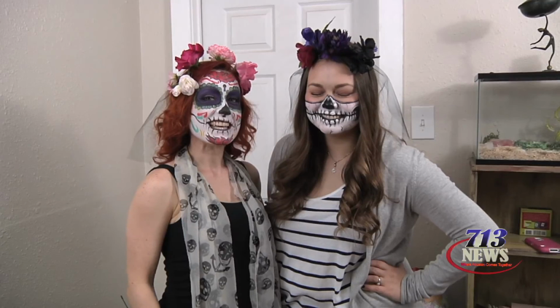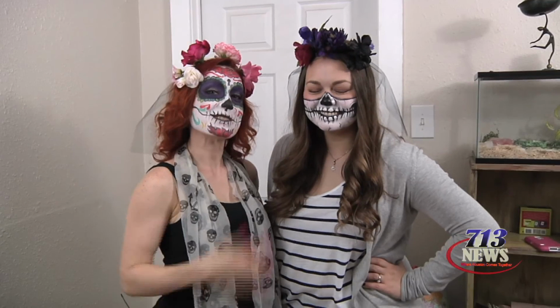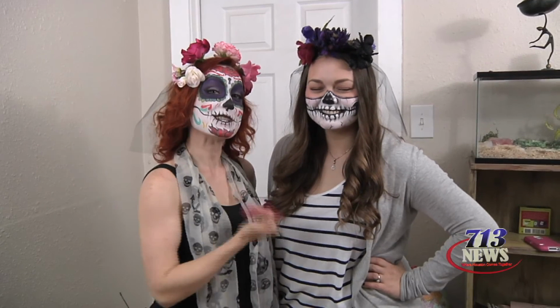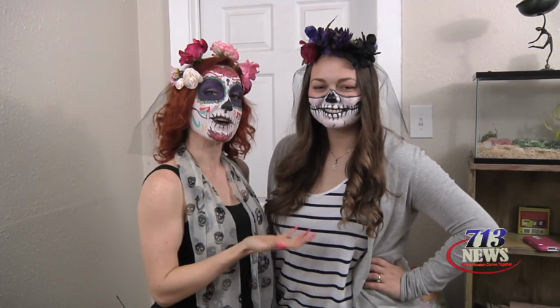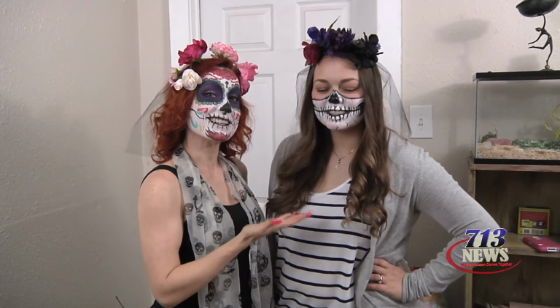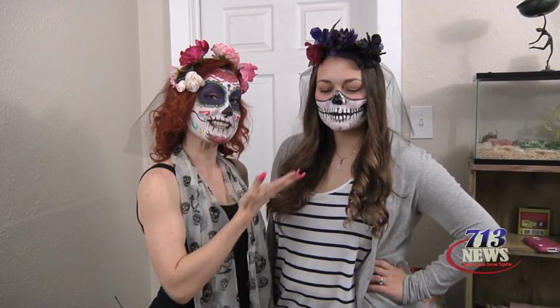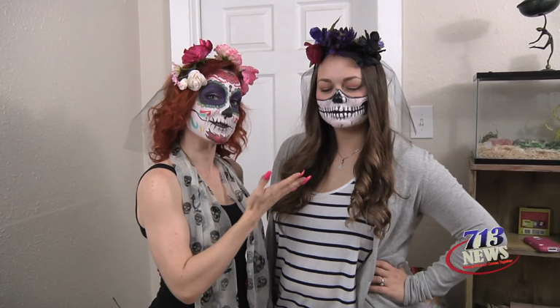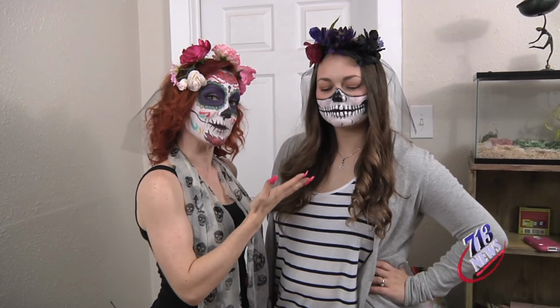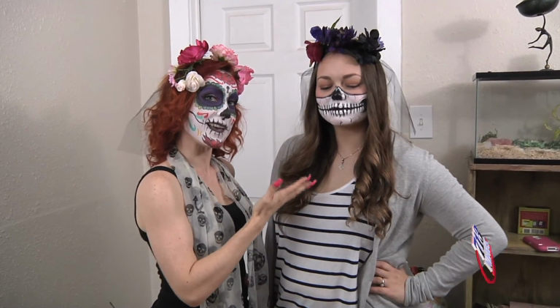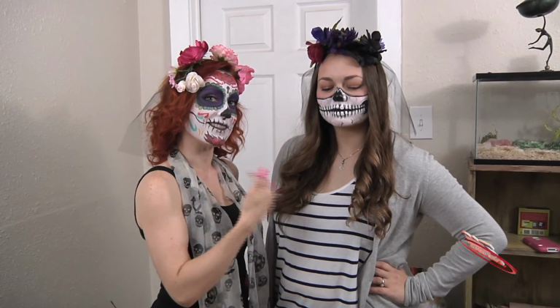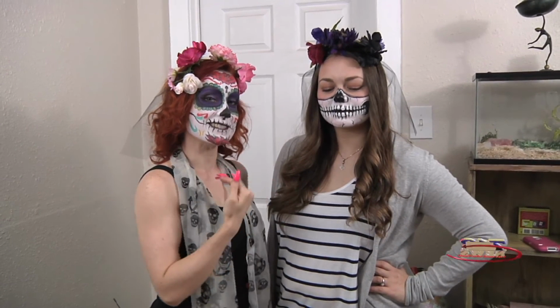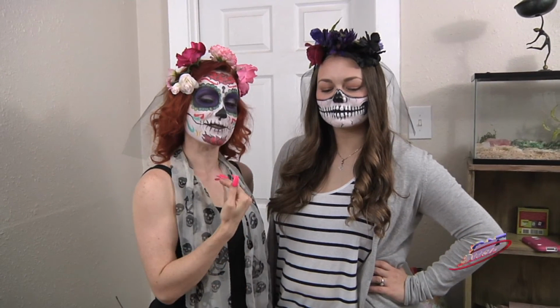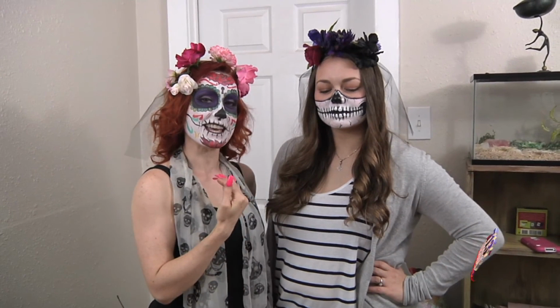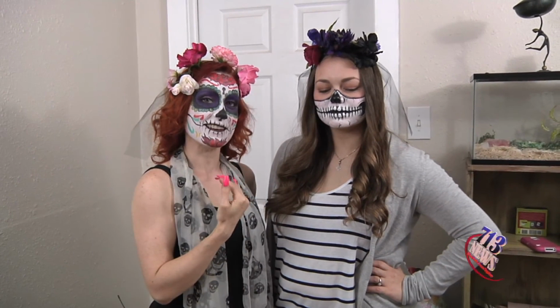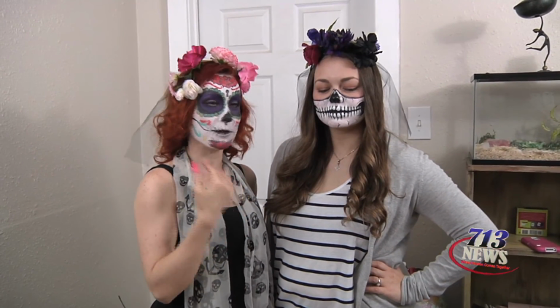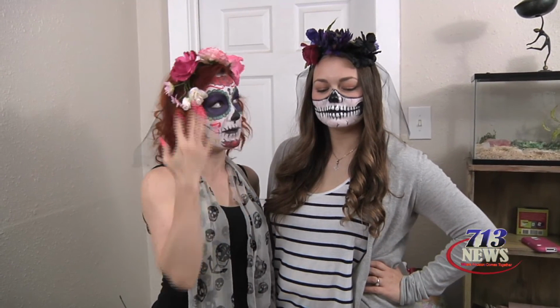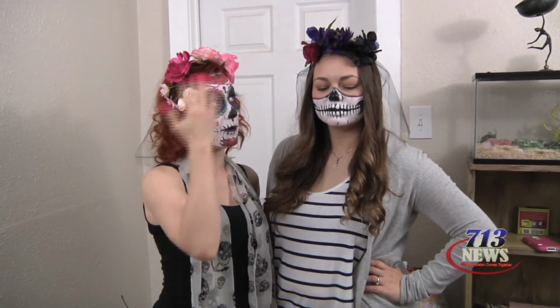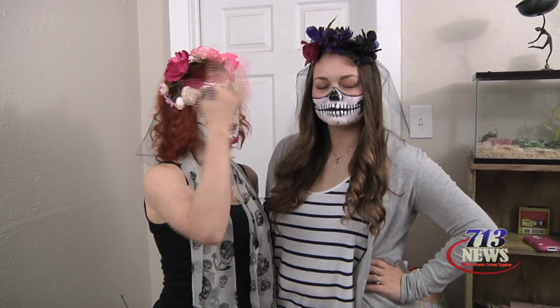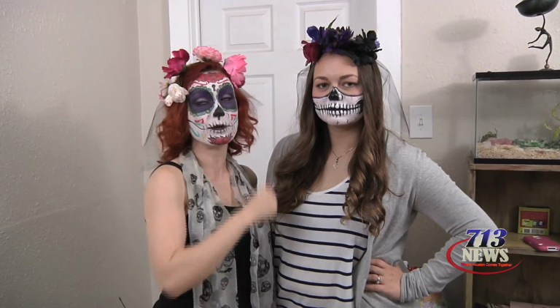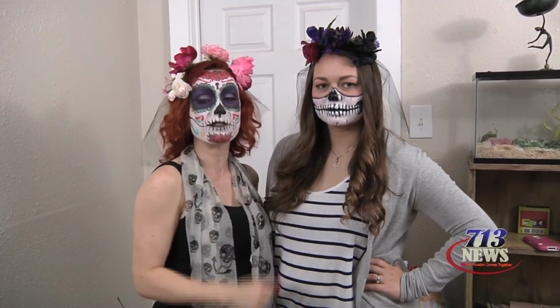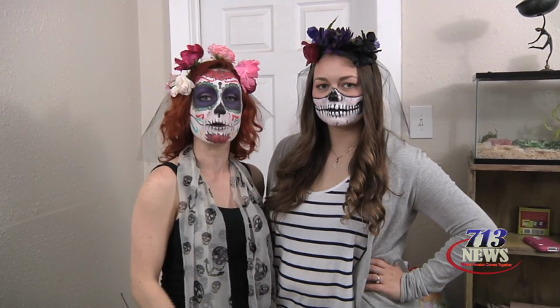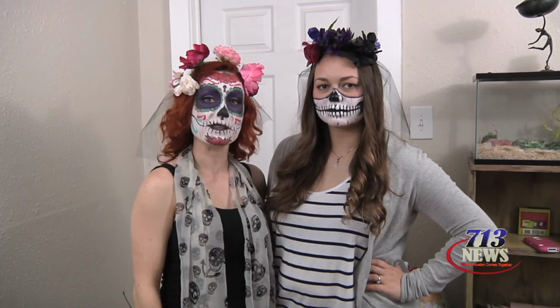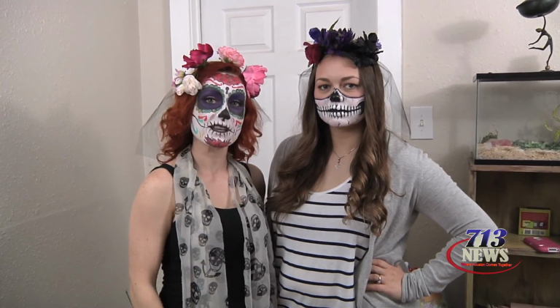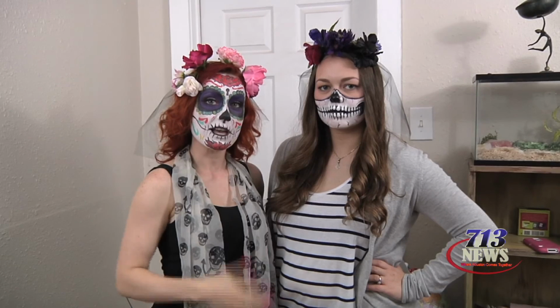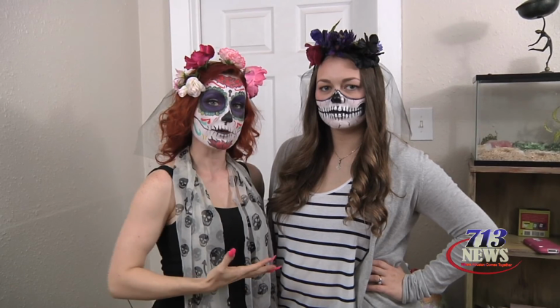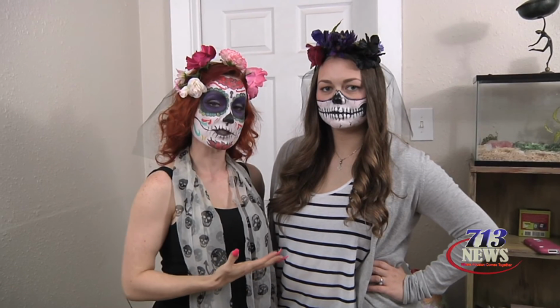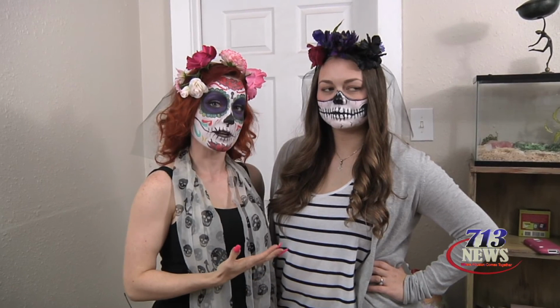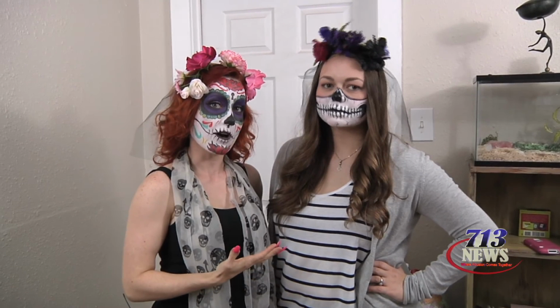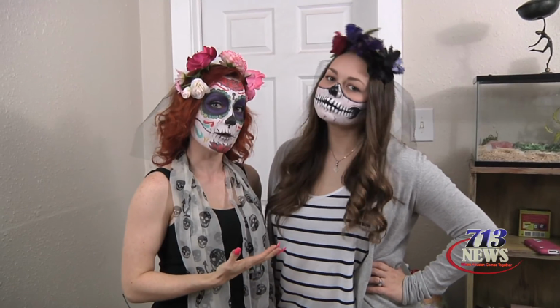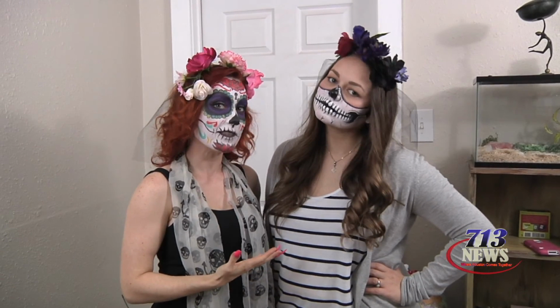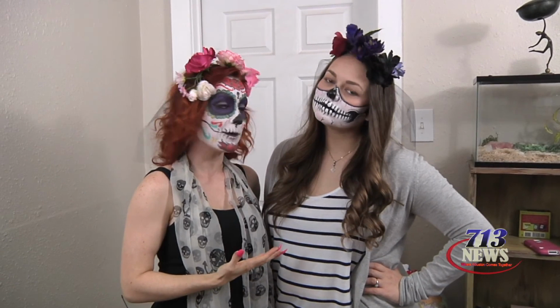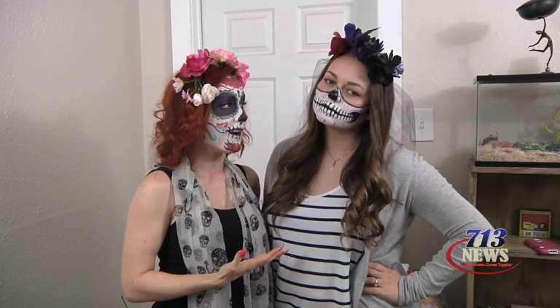Here's the finished product — it's half skull paint and Day of the Dead. And then we made our really quick flower wreaths. If you guys are ready for Halloween like we are, you can take our tips.